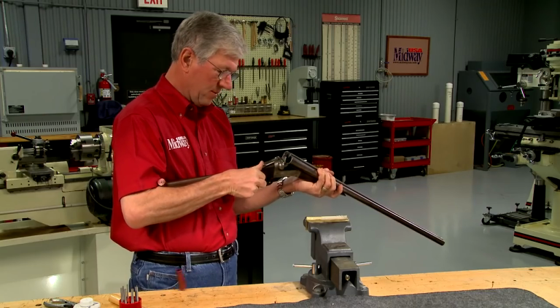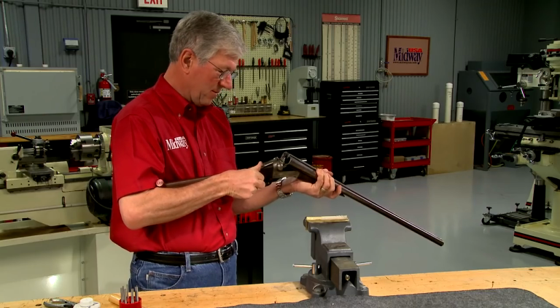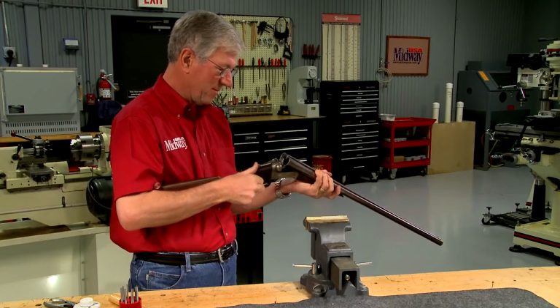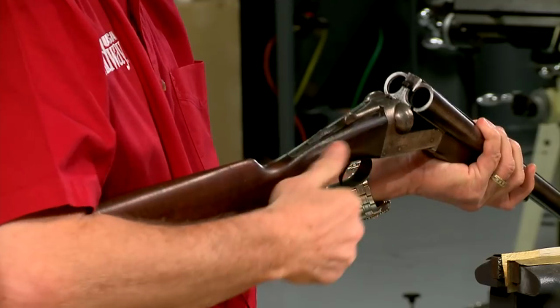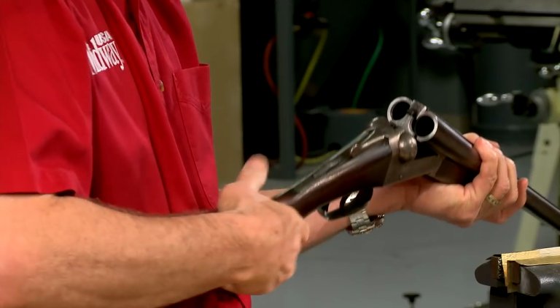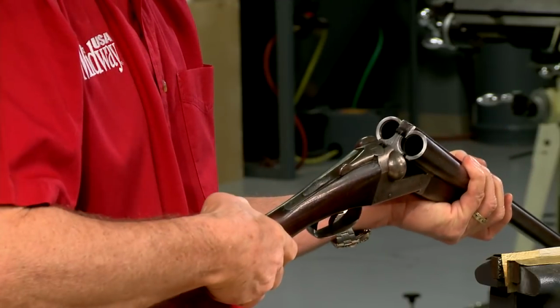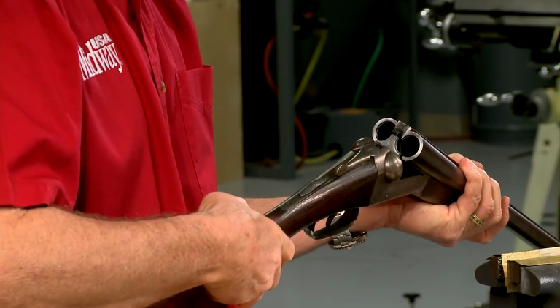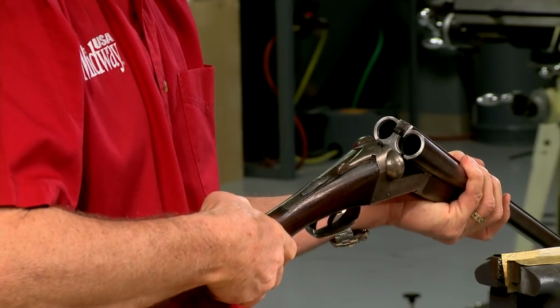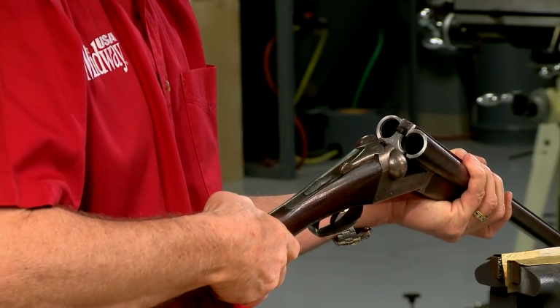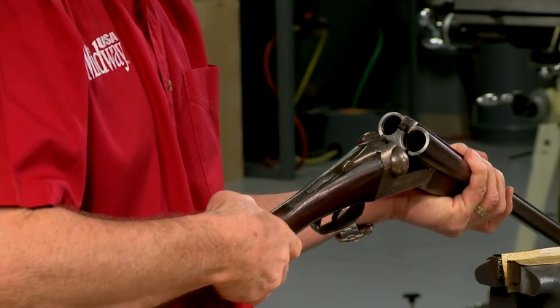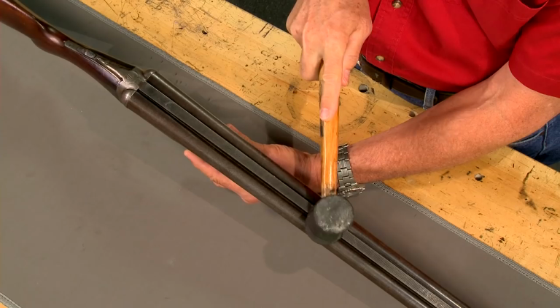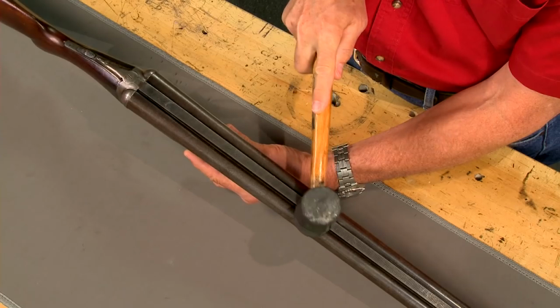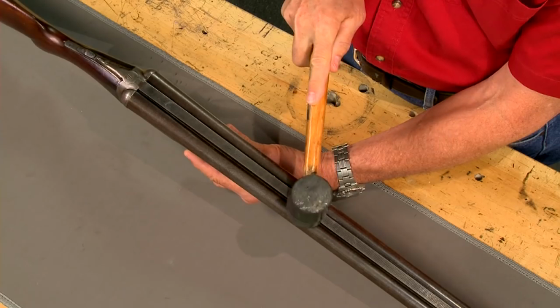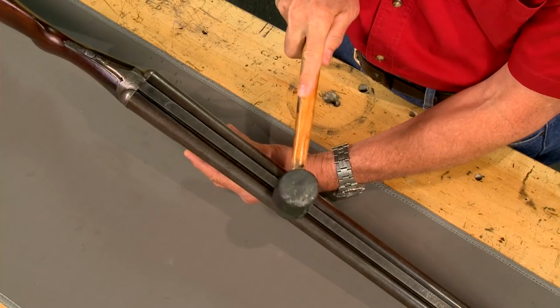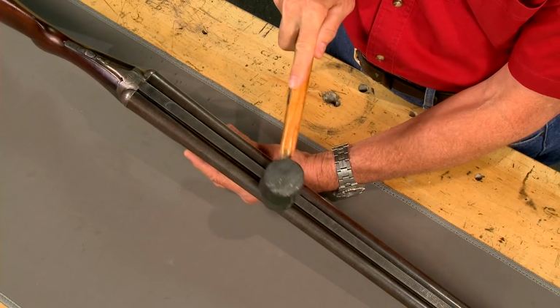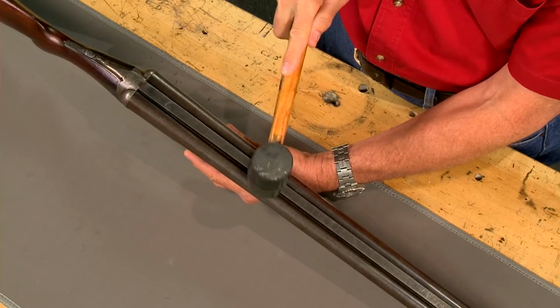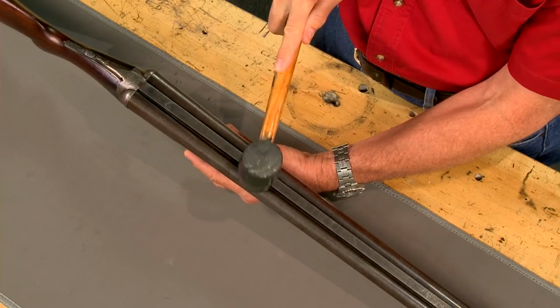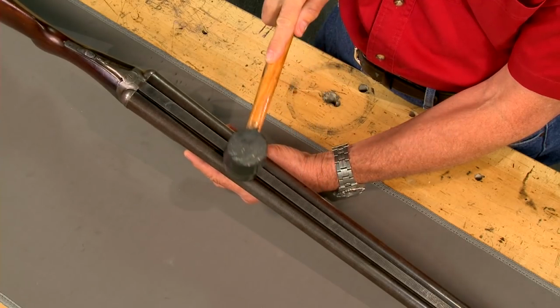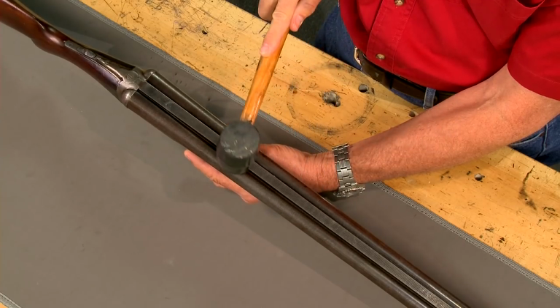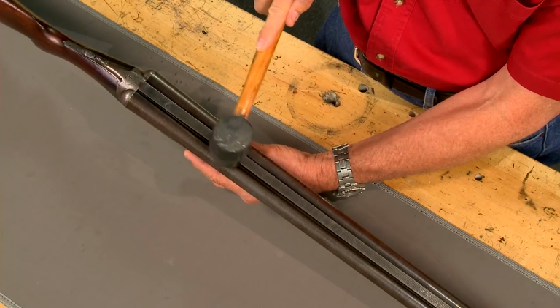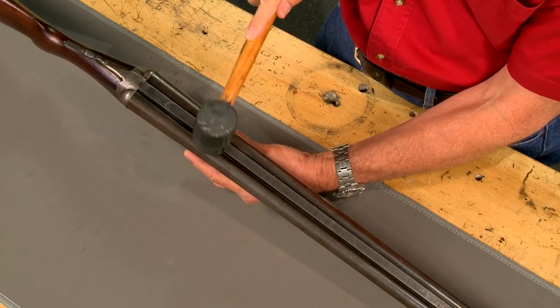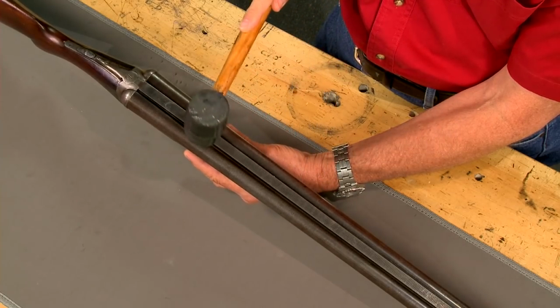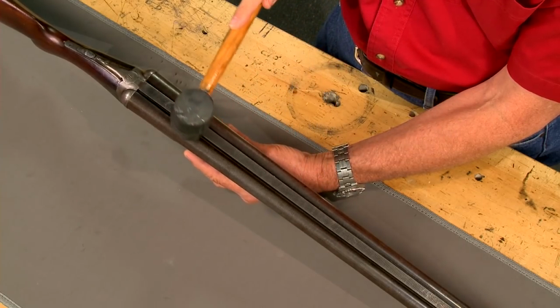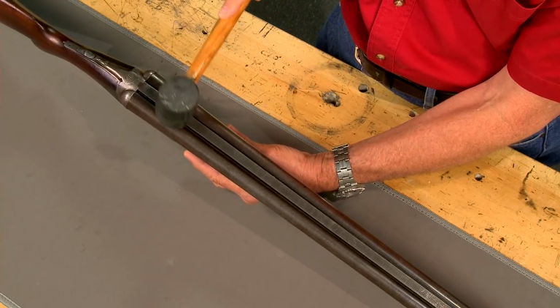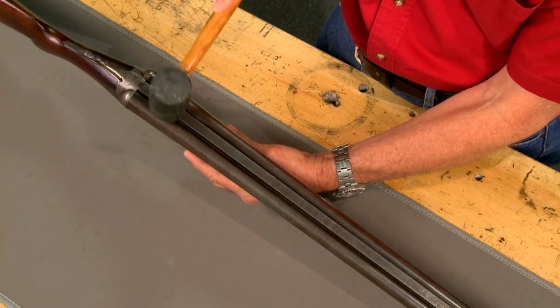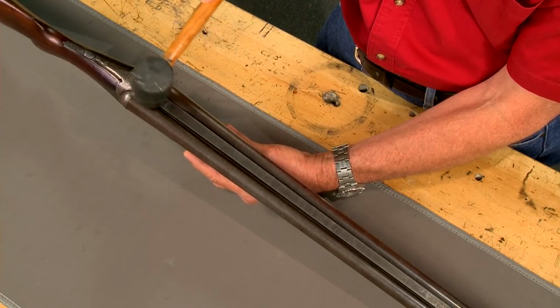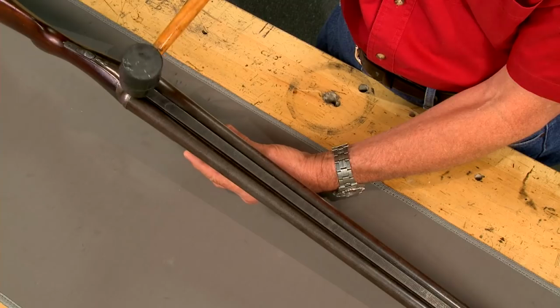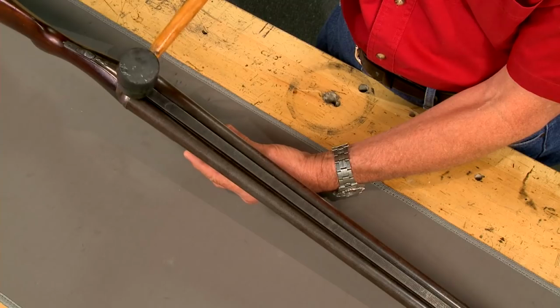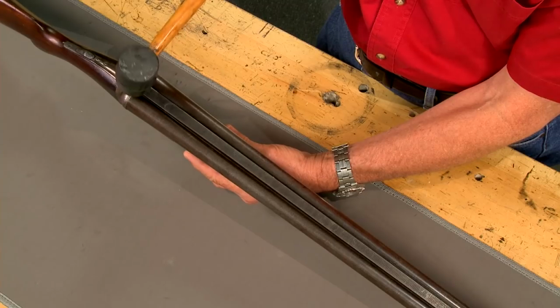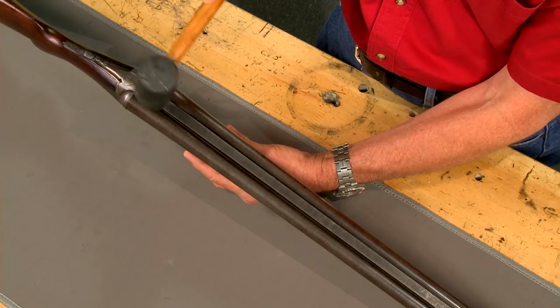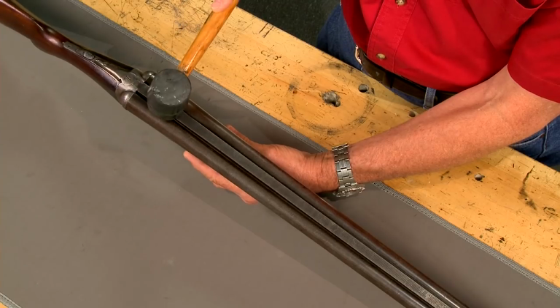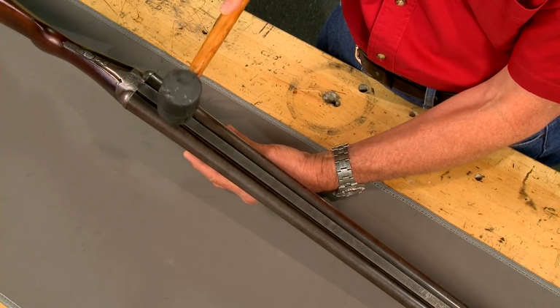One more issue: the rib is loose at the breech end. It's obvious when I tap on it.